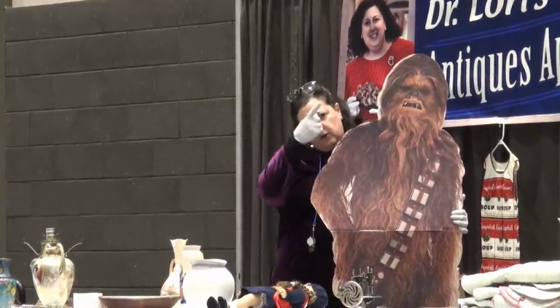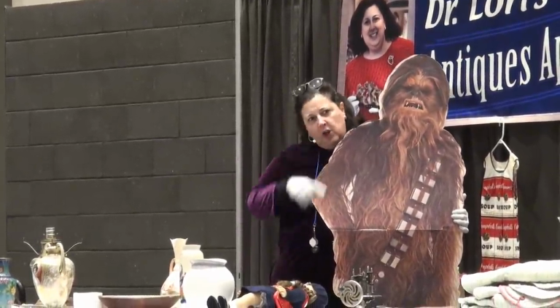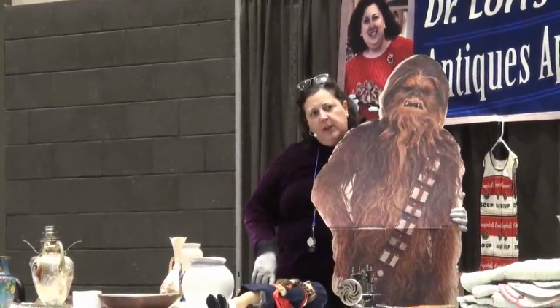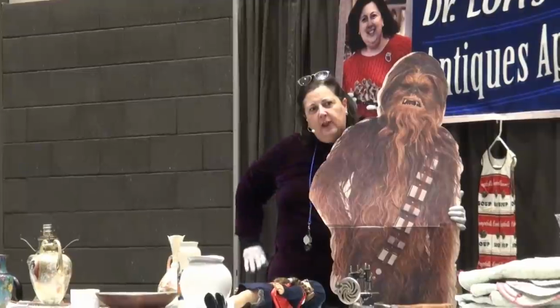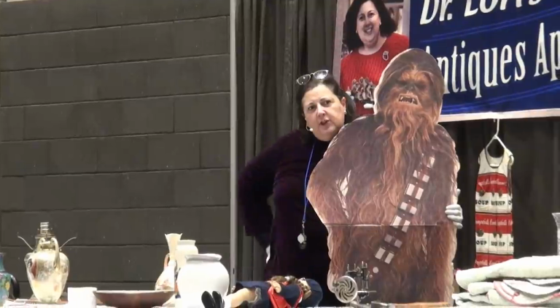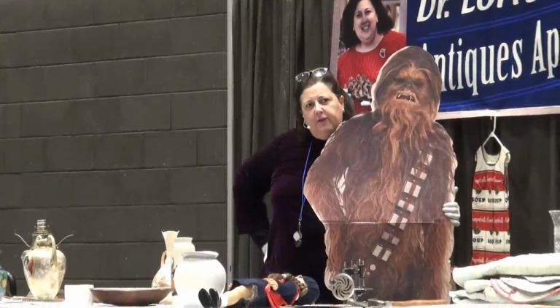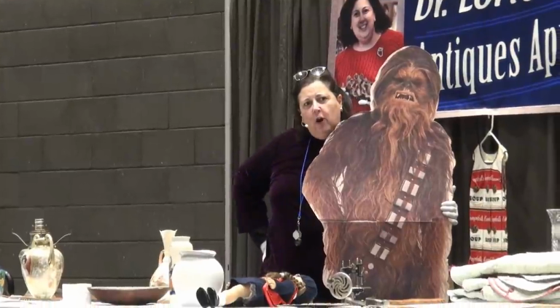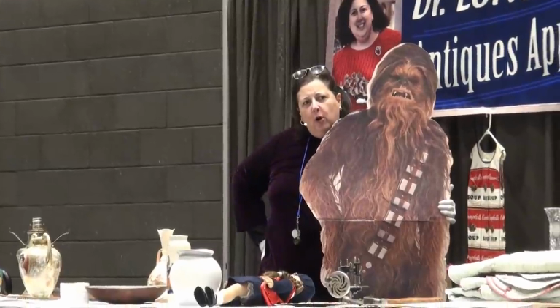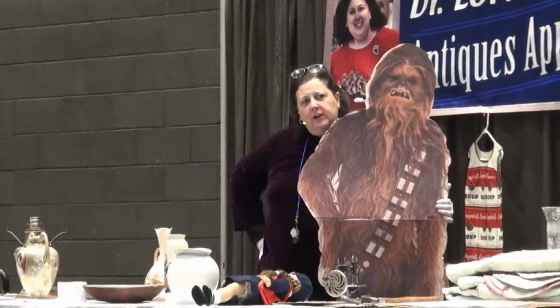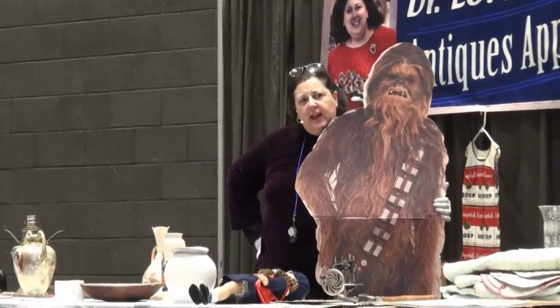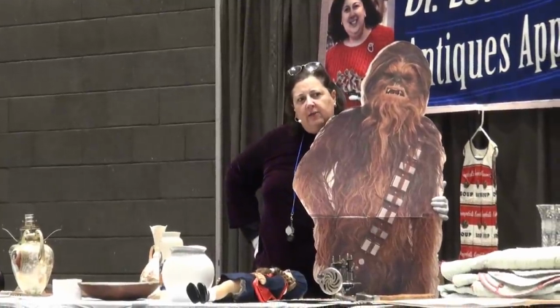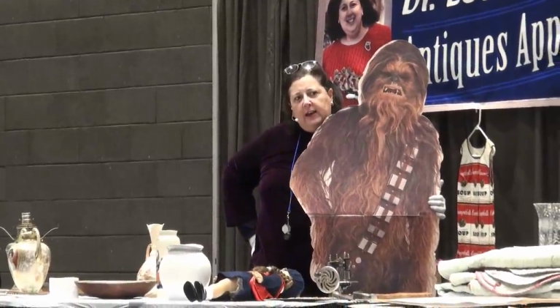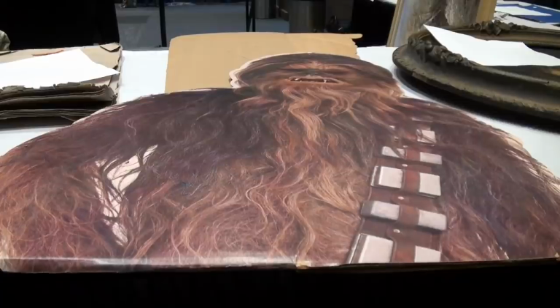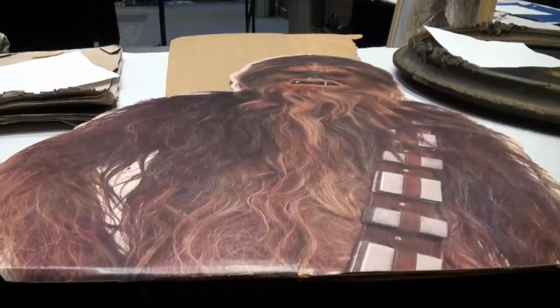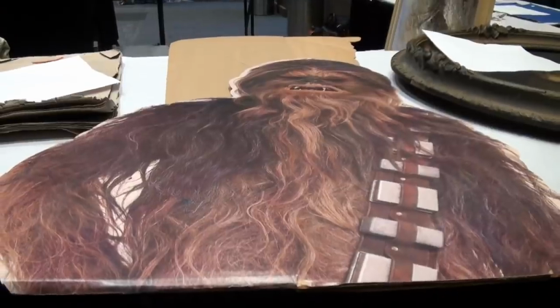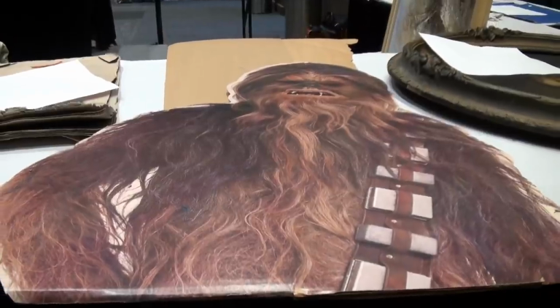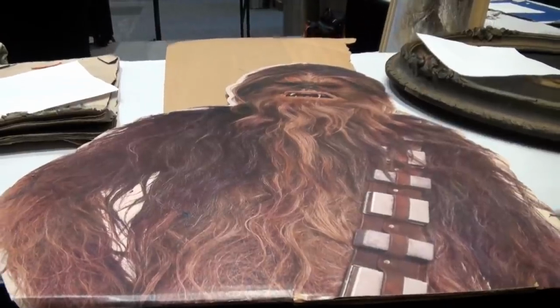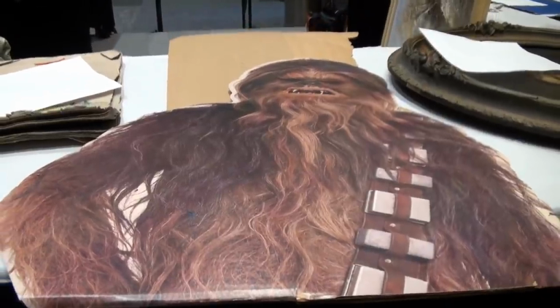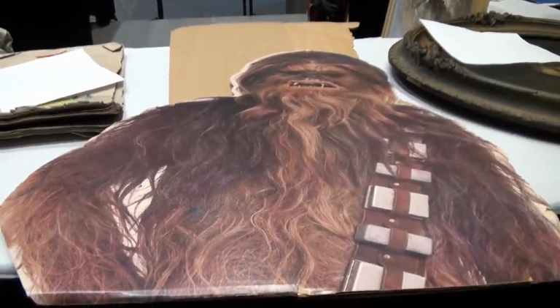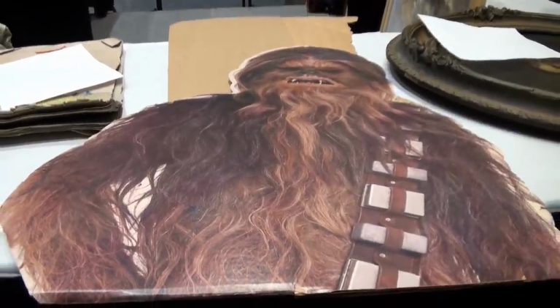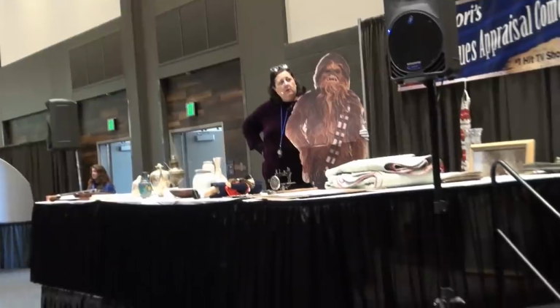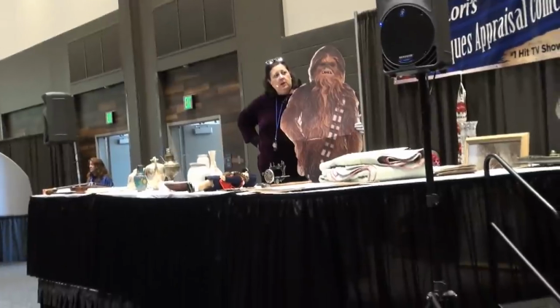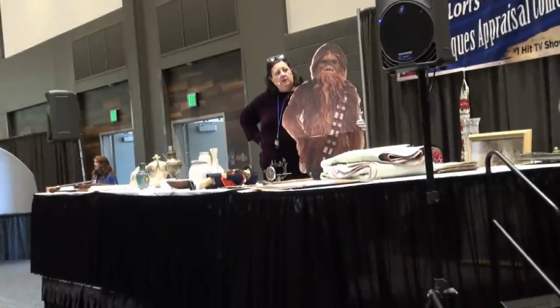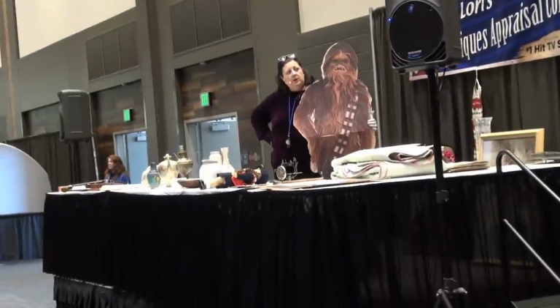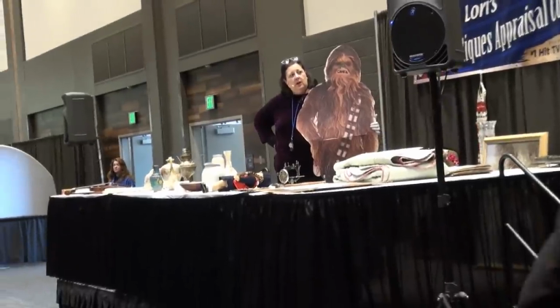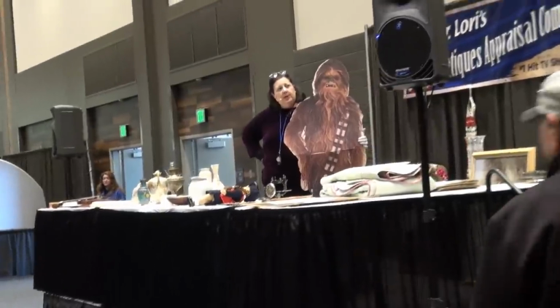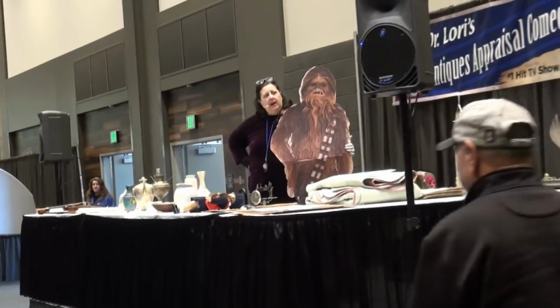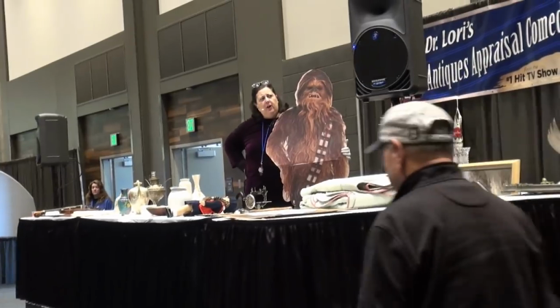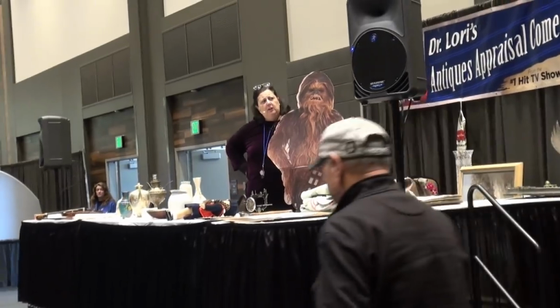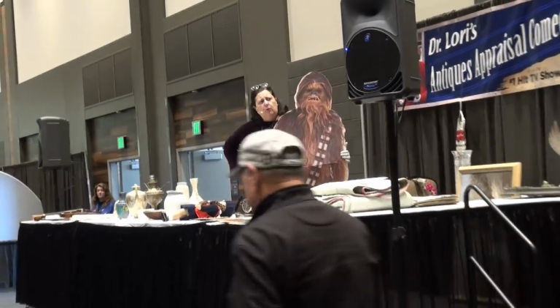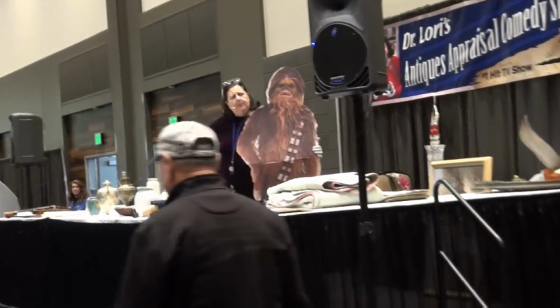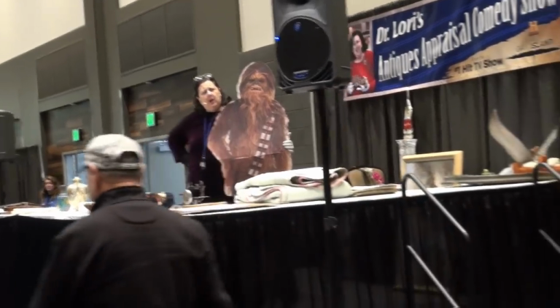Show me the other ones. You've got four more in a set, right? You've got five in the set. Be careful. Don't rip them.